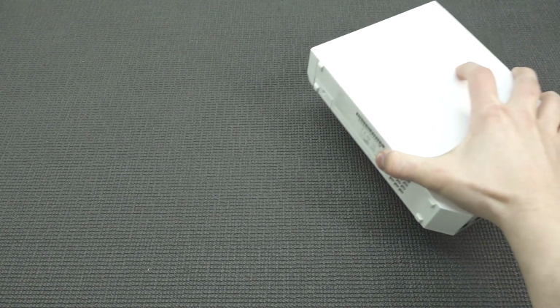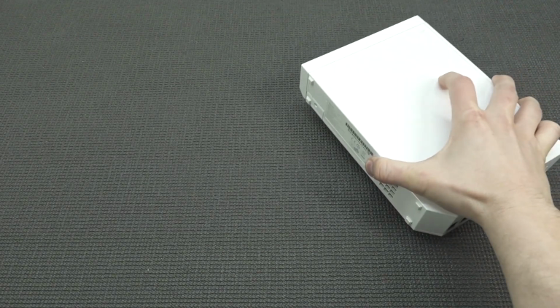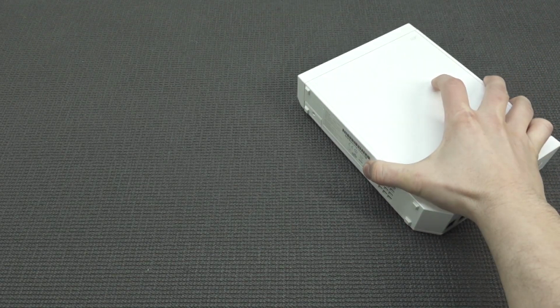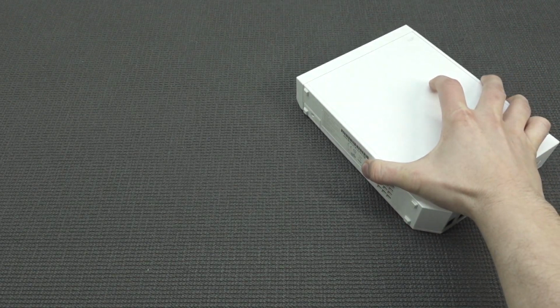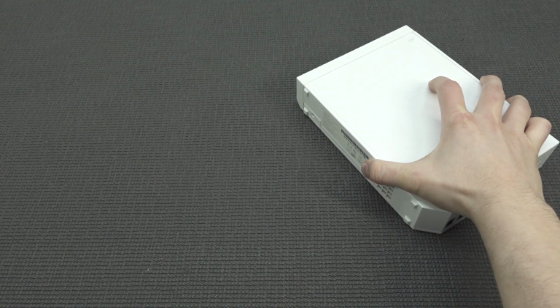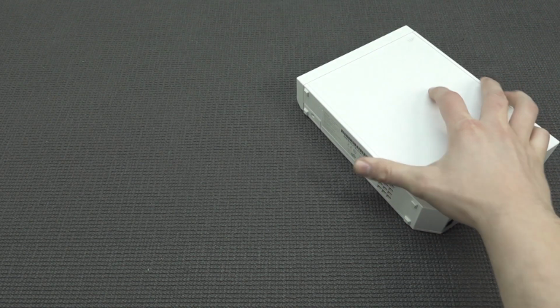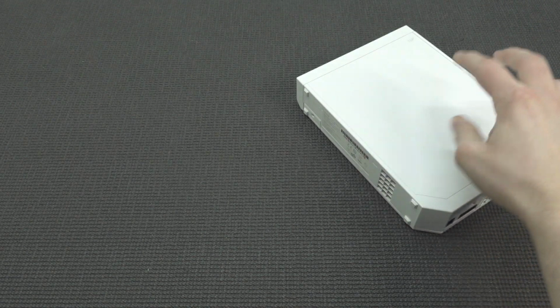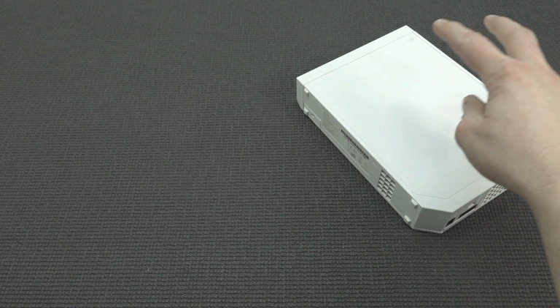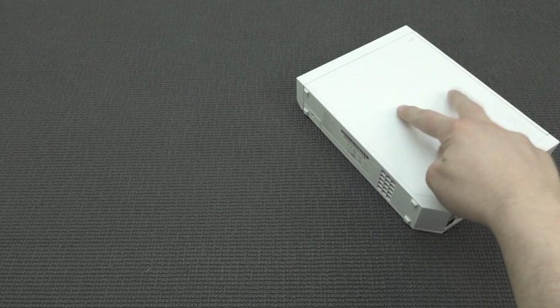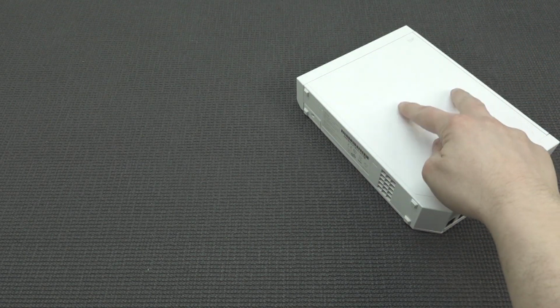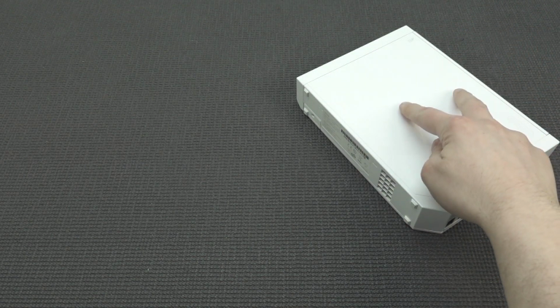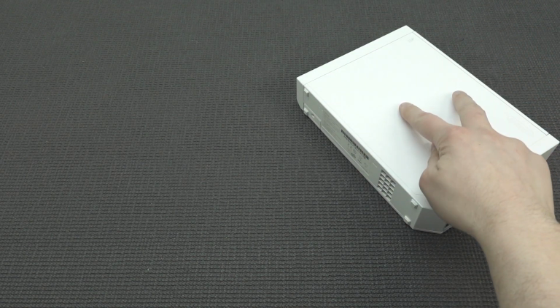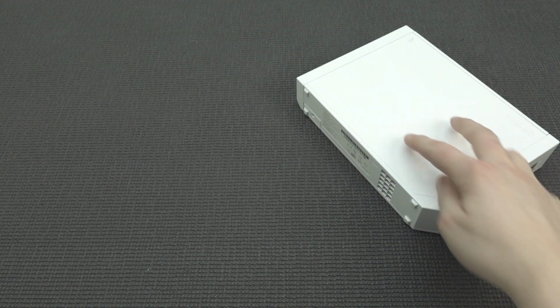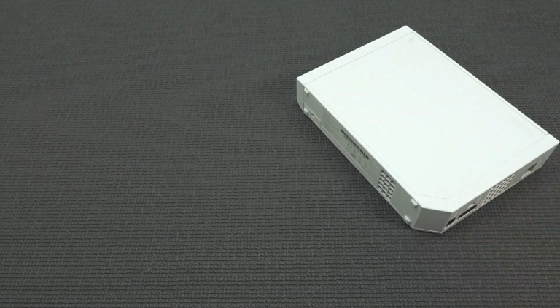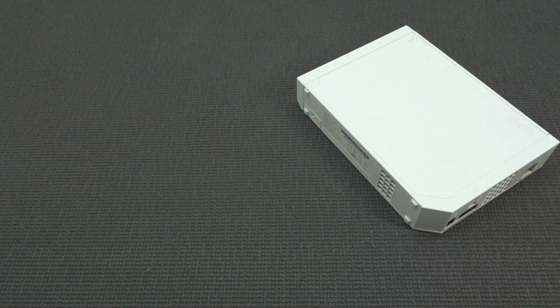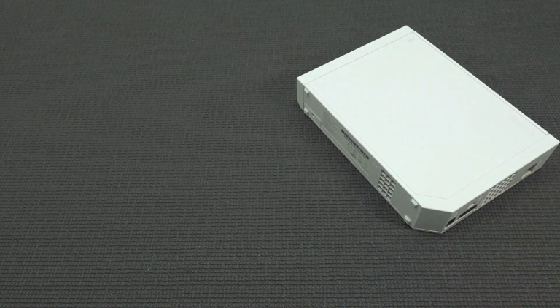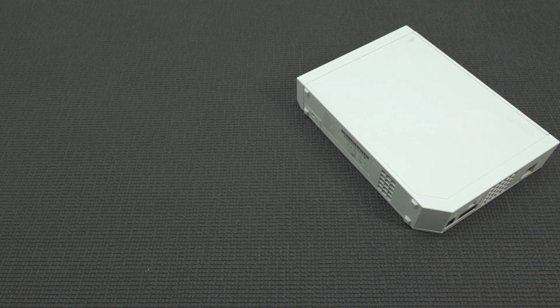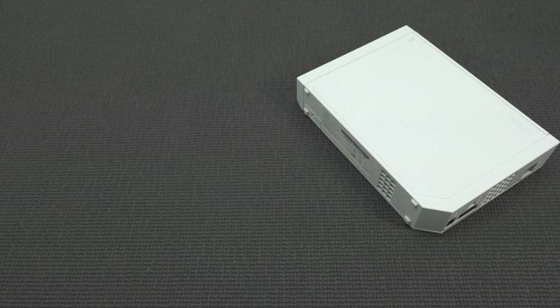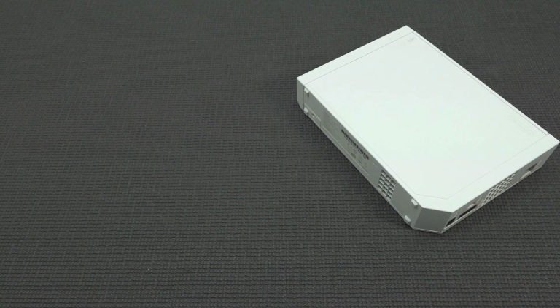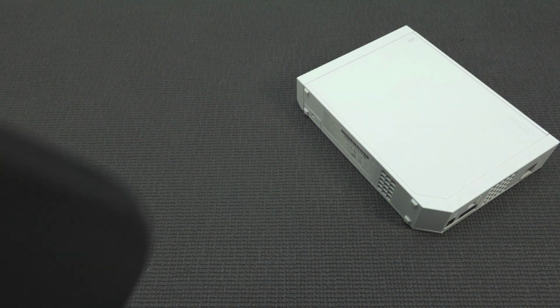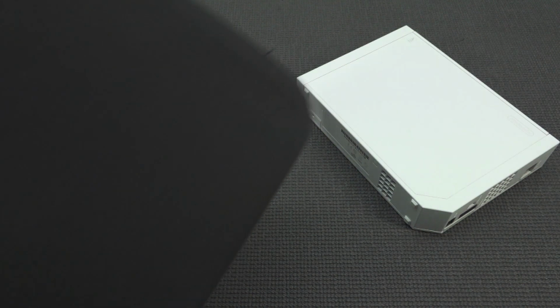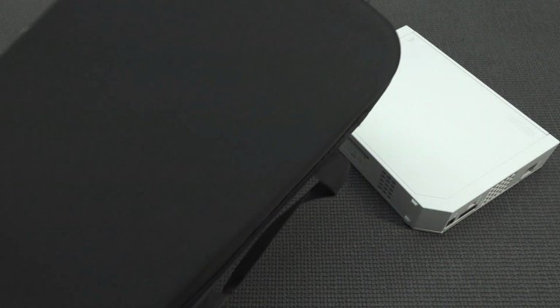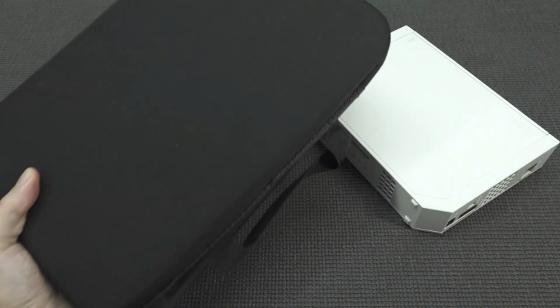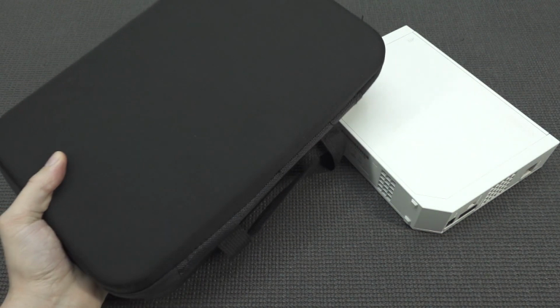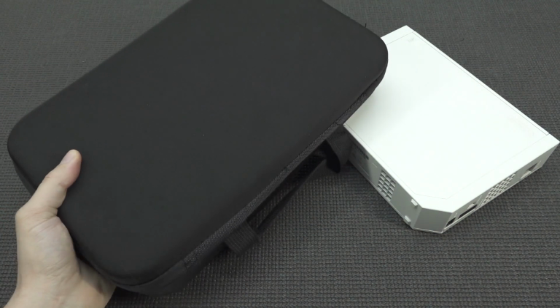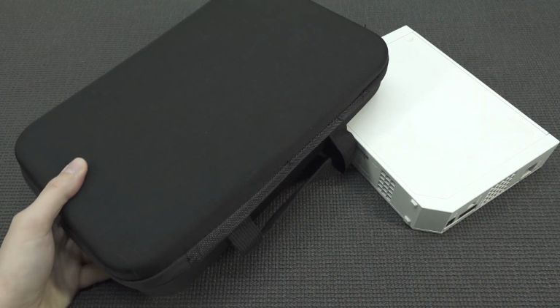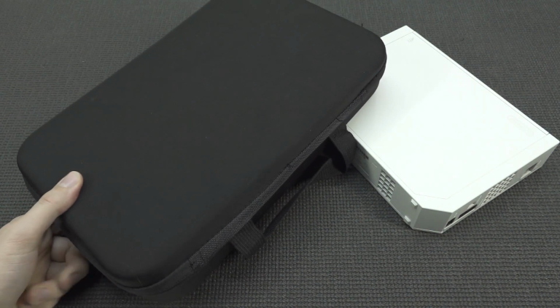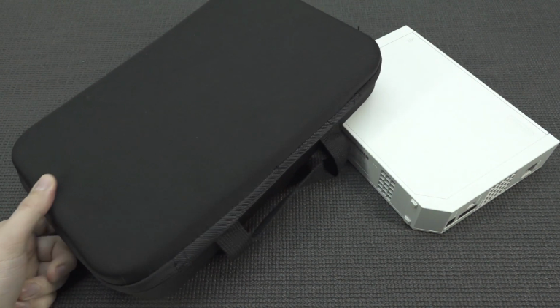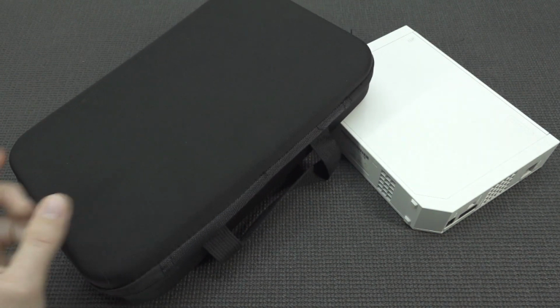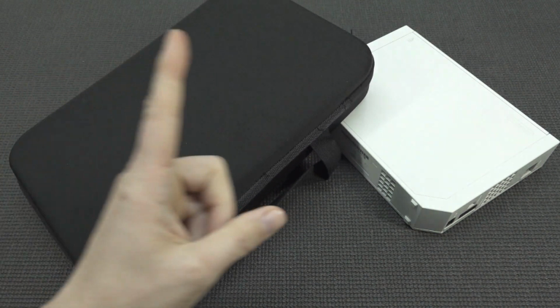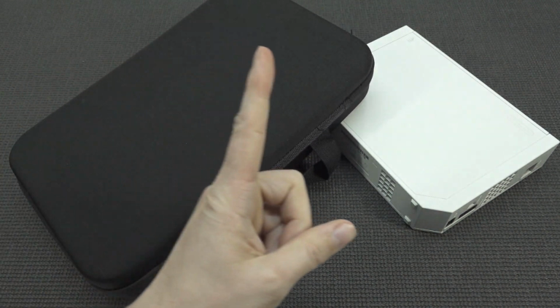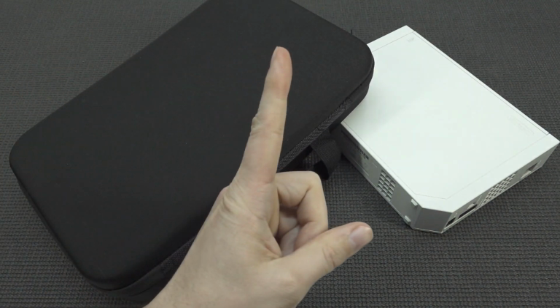A Nintendo Wii is still a very cool piece of technology, but it's even more cool when it is portable. So let's-a-go!